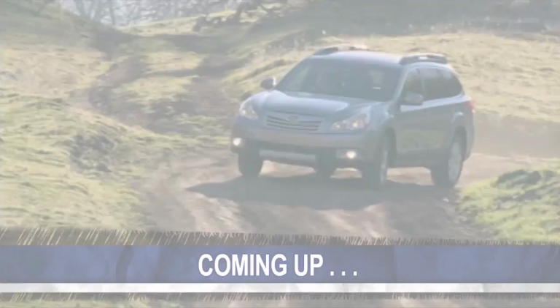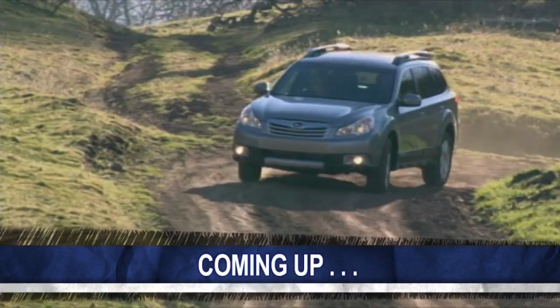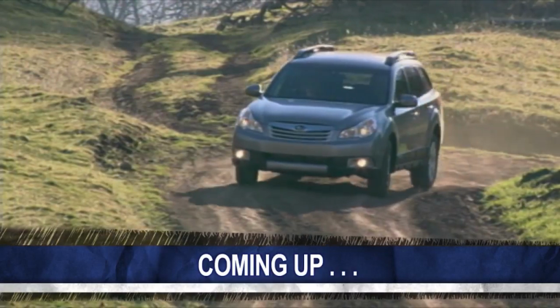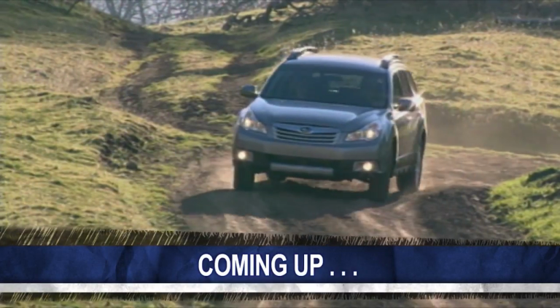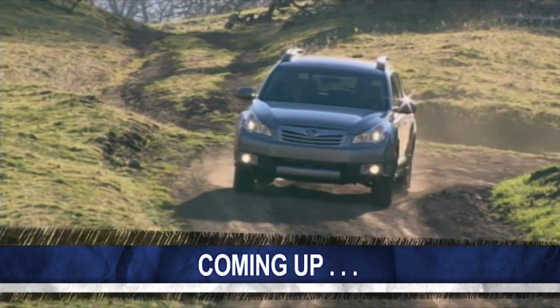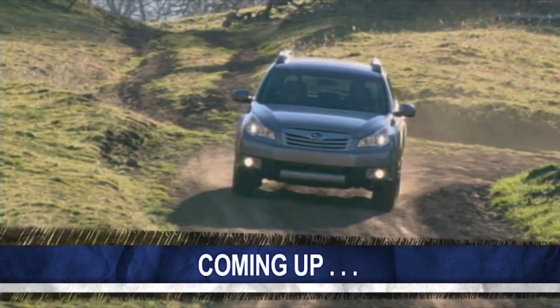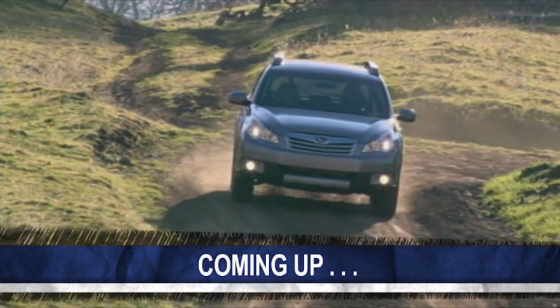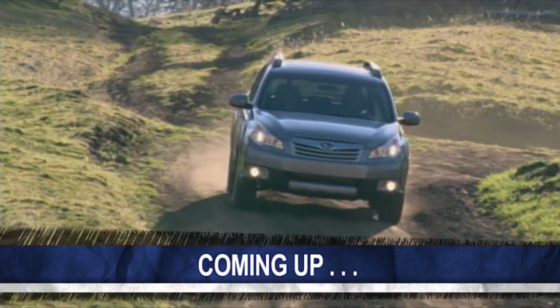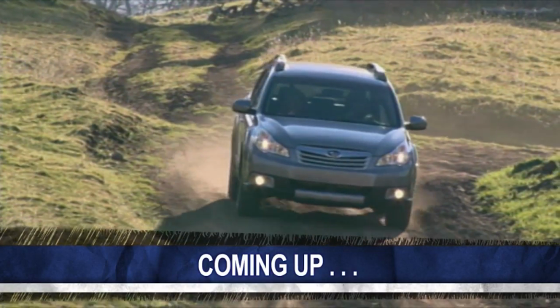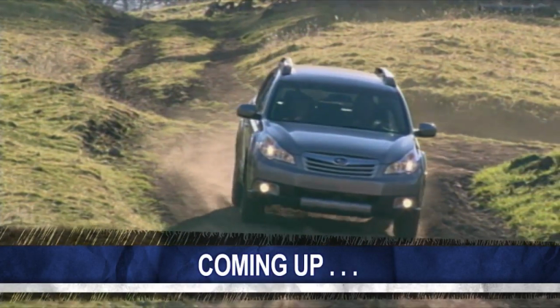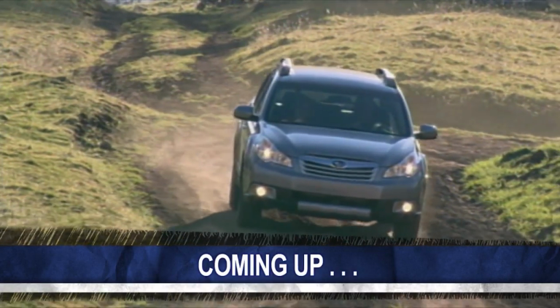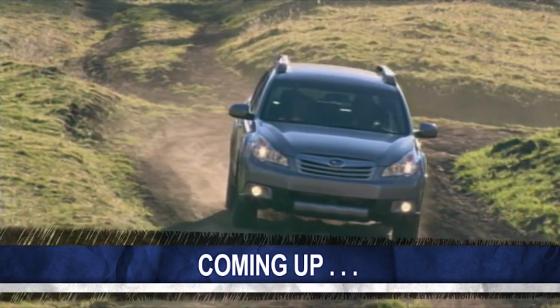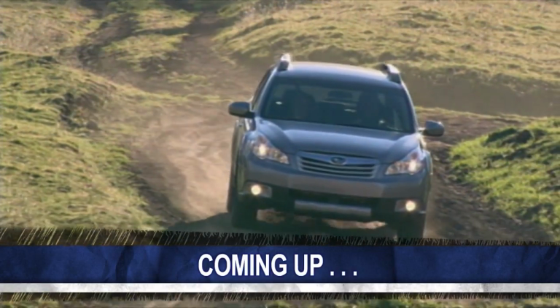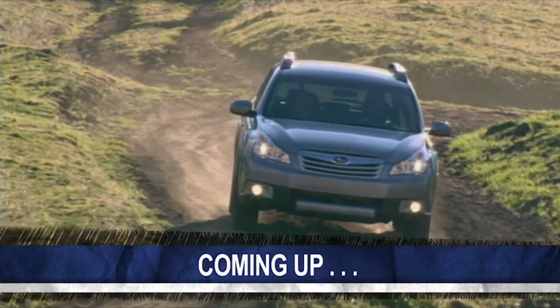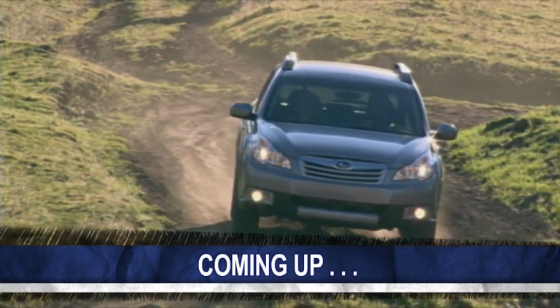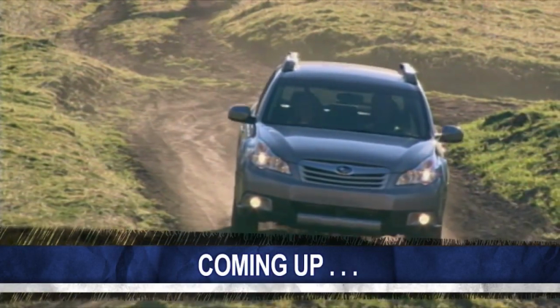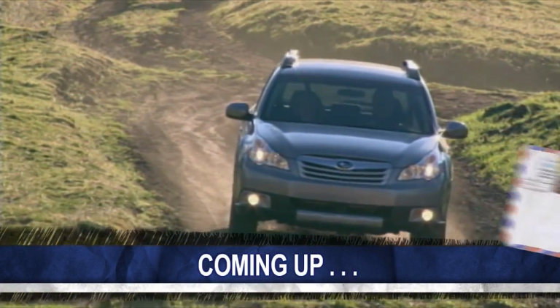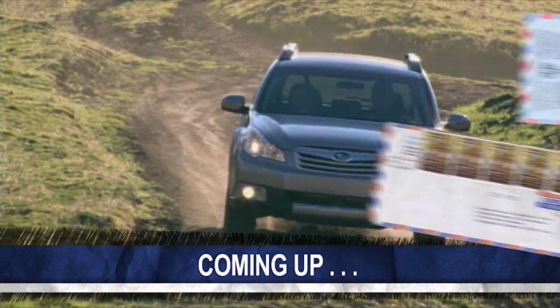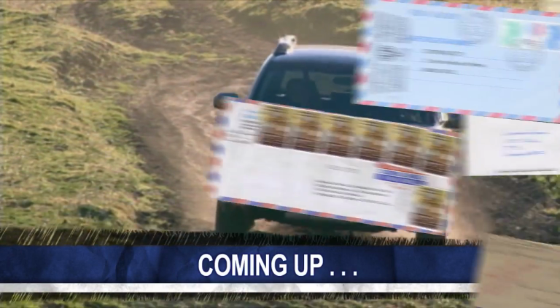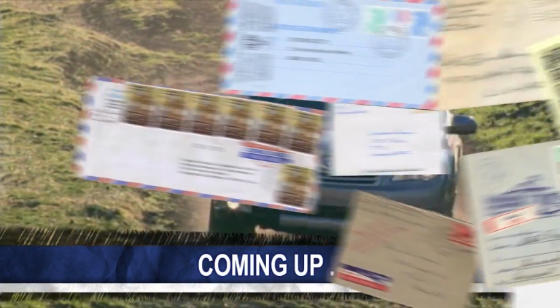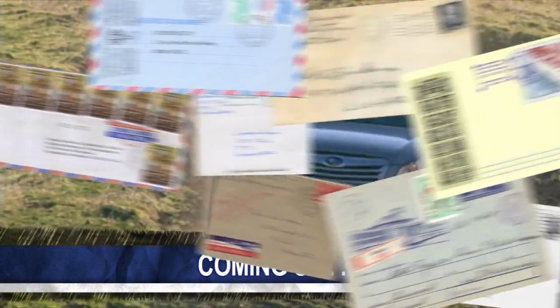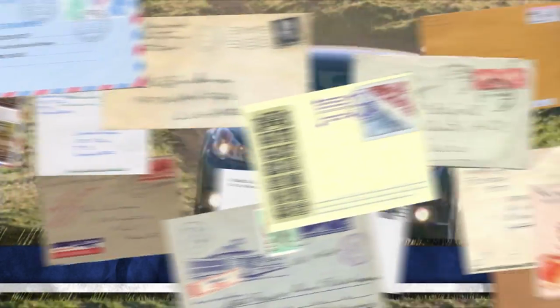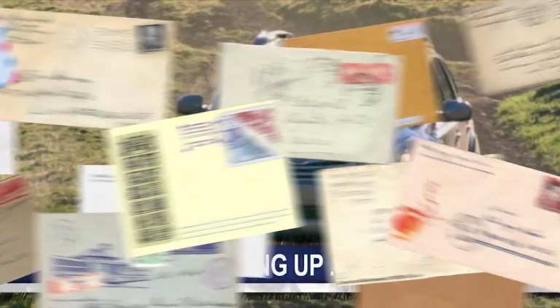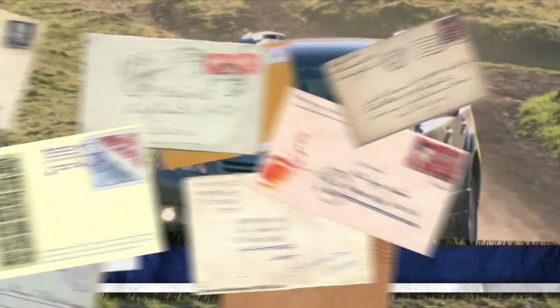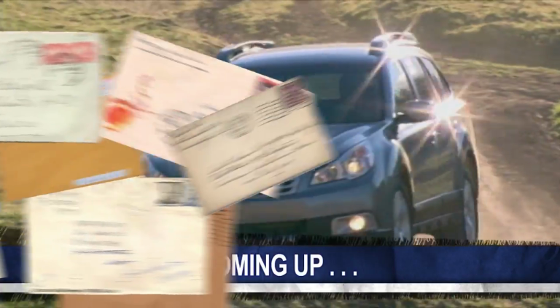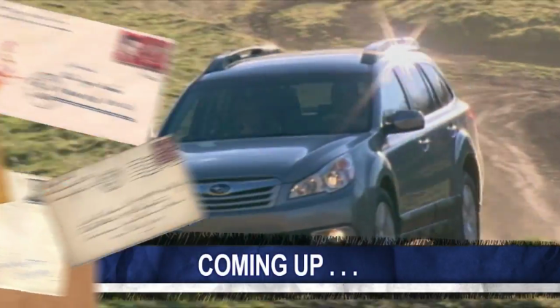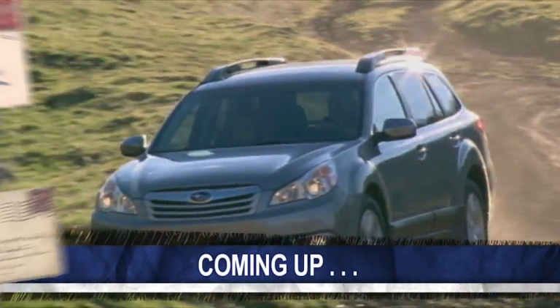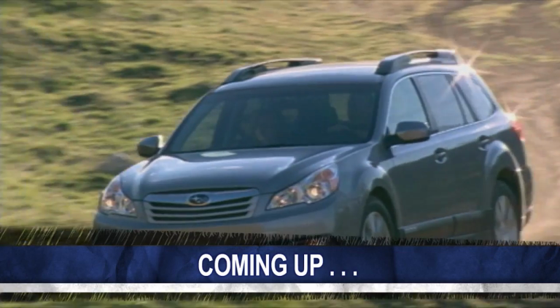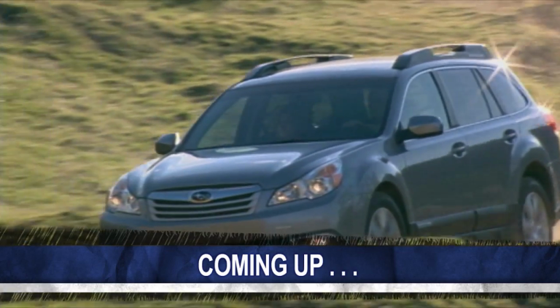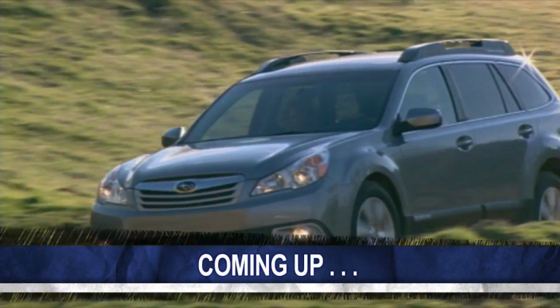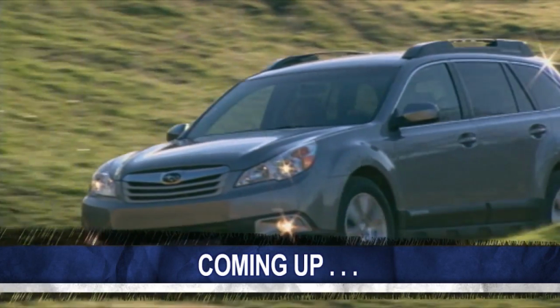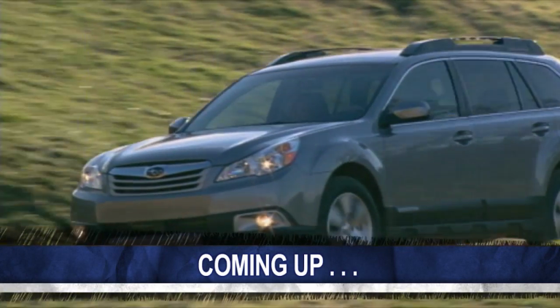Coming up next, we're going to get to your comments and questions, because it's time for You Said It.